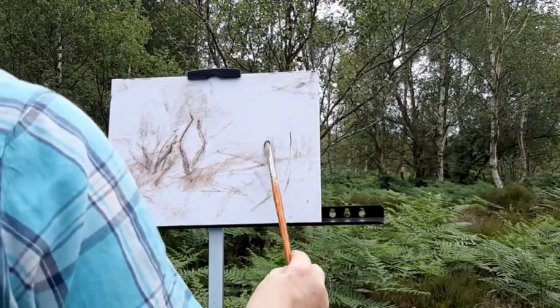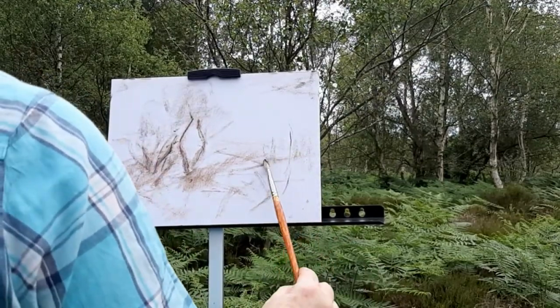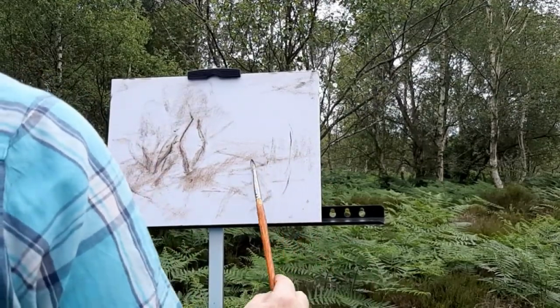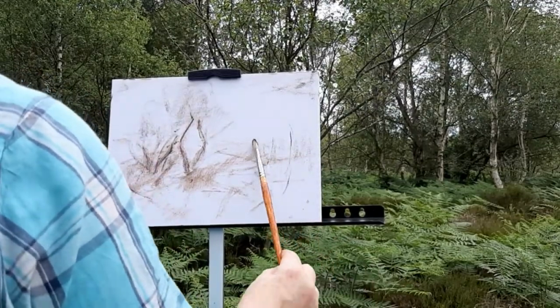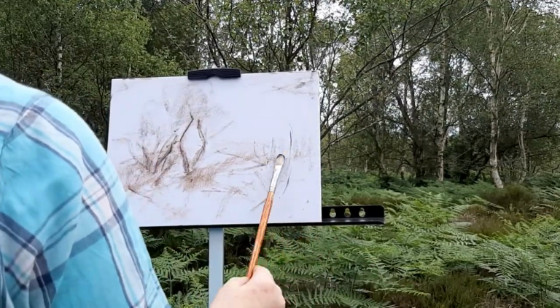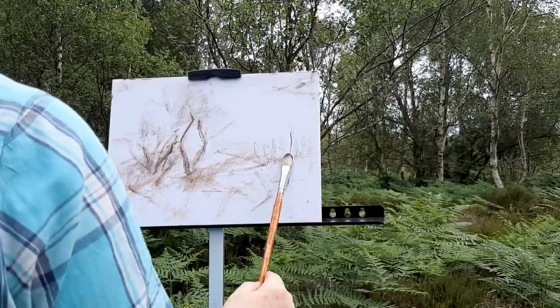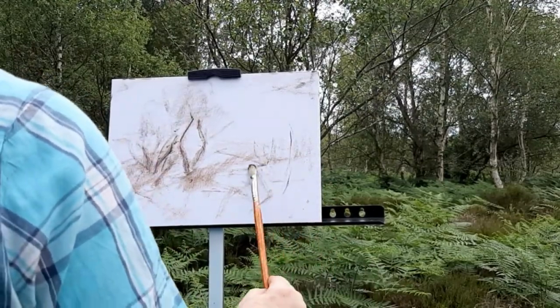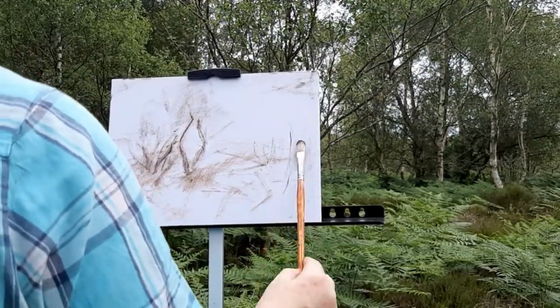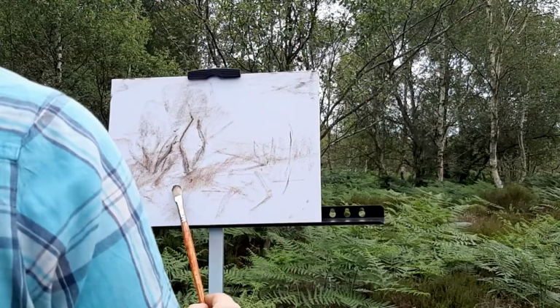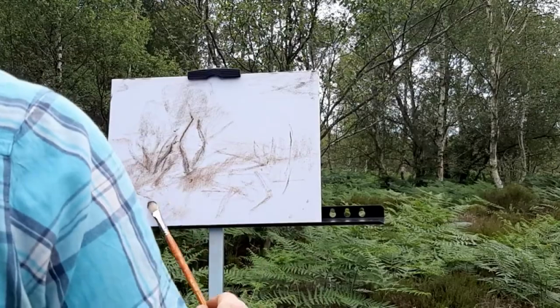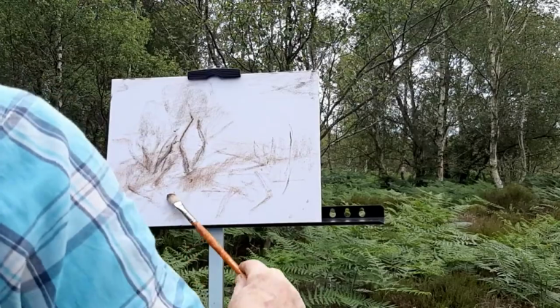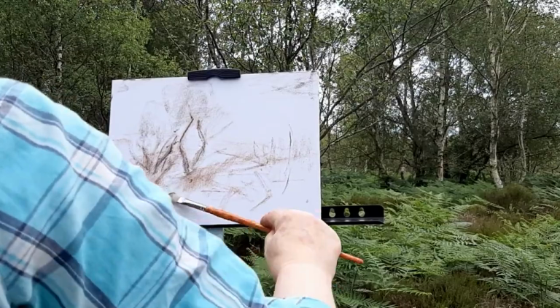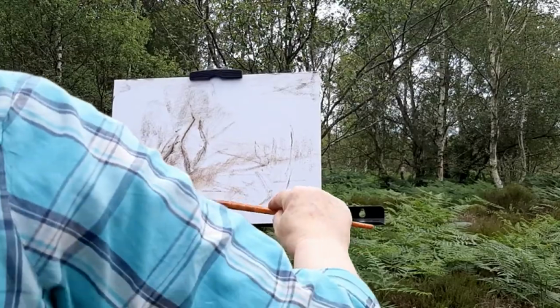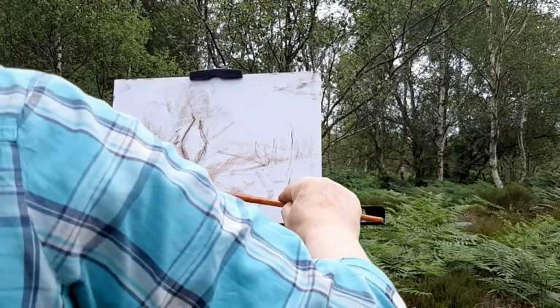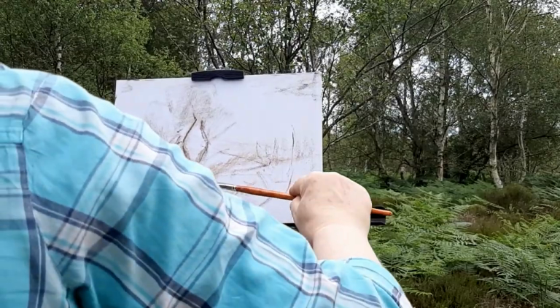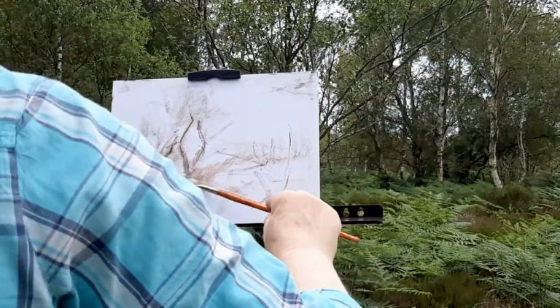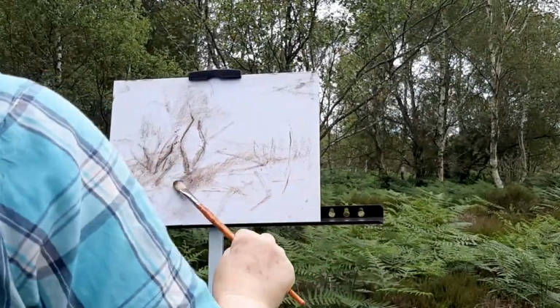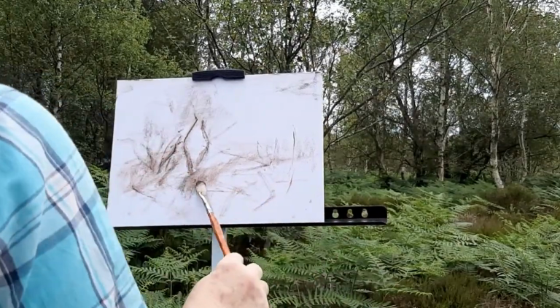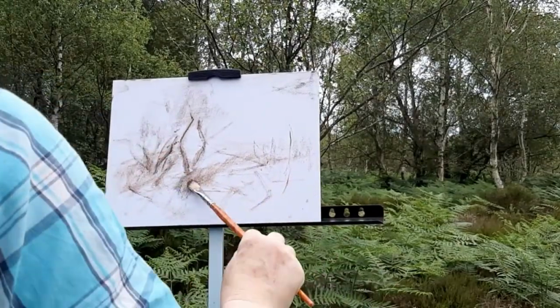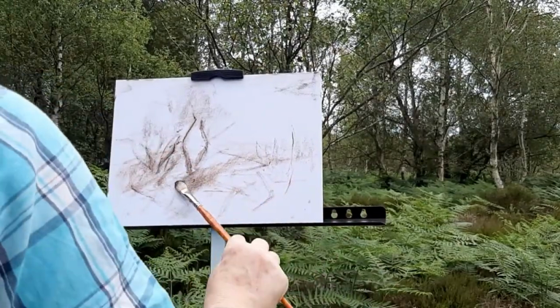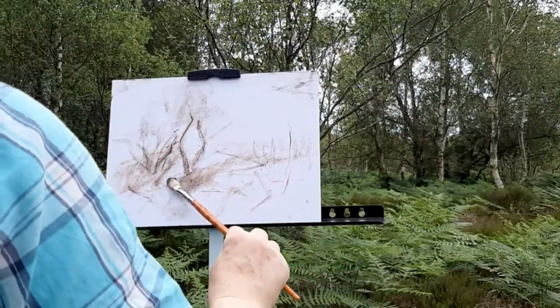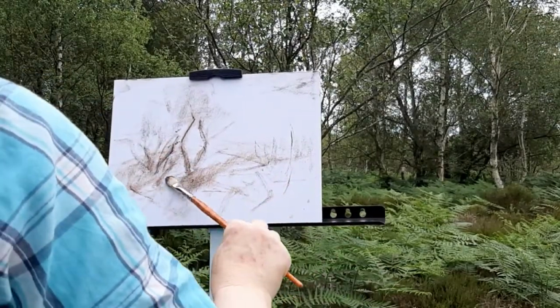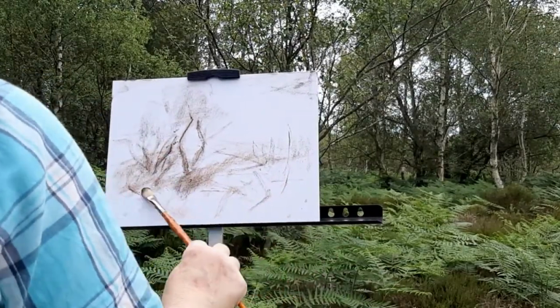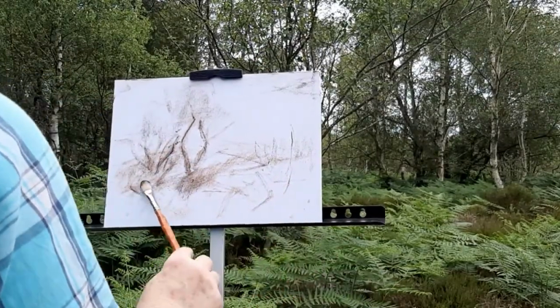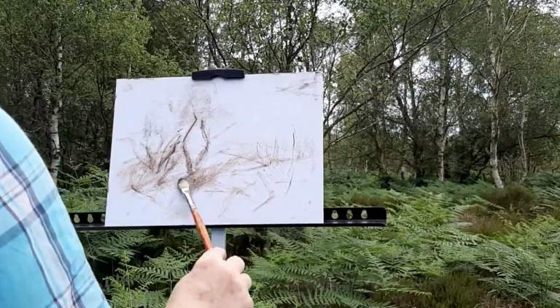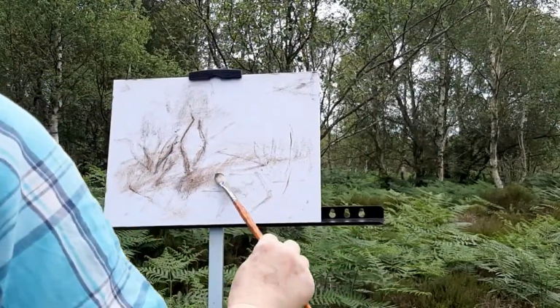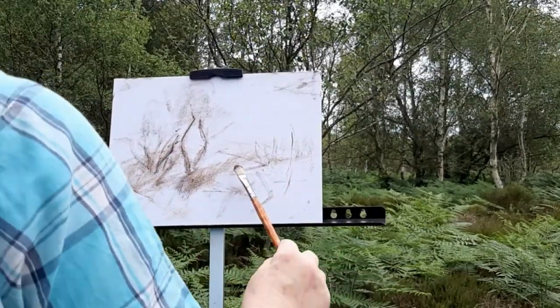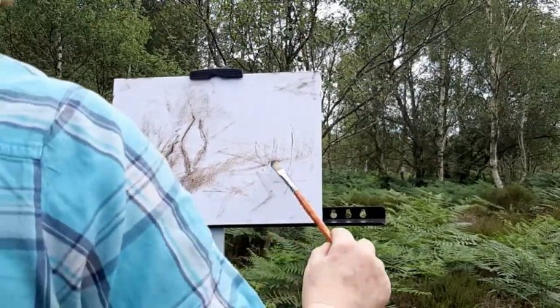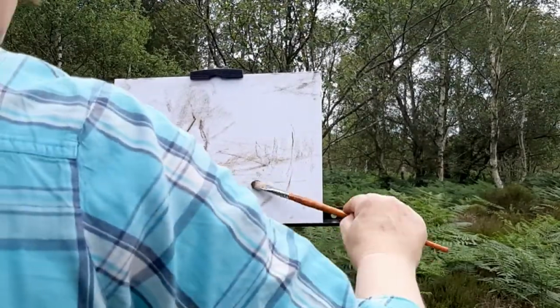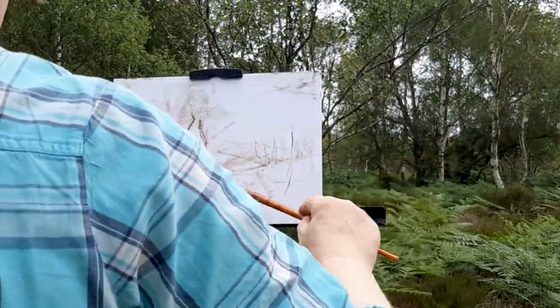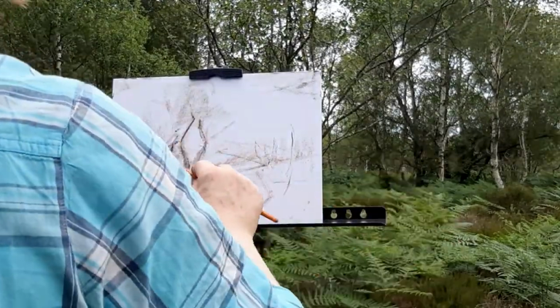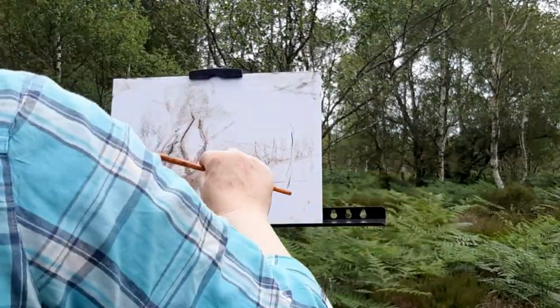Some trees there to the right in the mid distance. So I'm getting the focal point in.